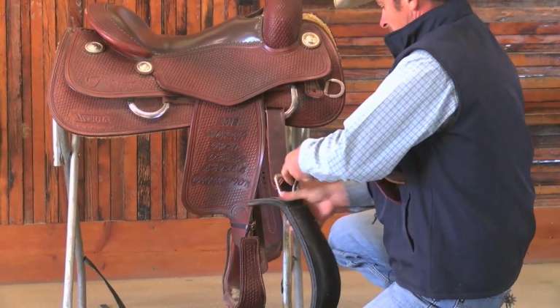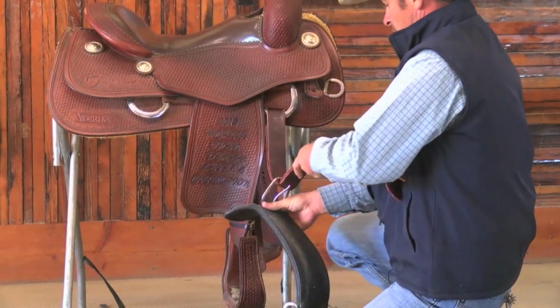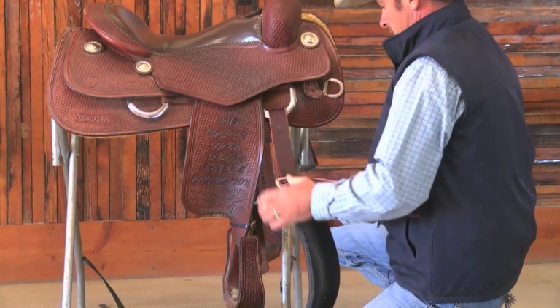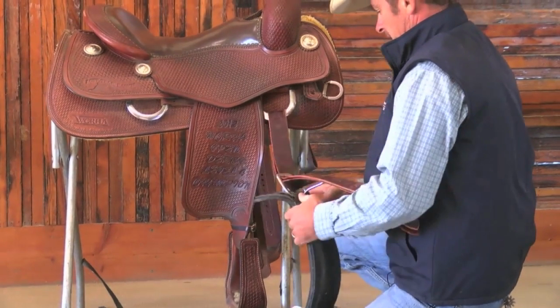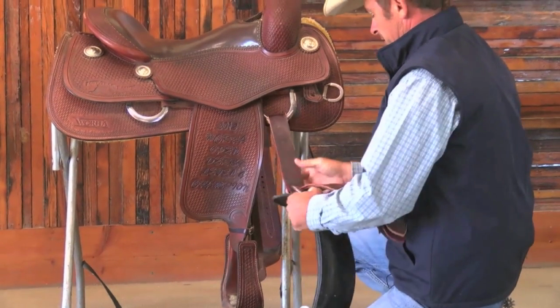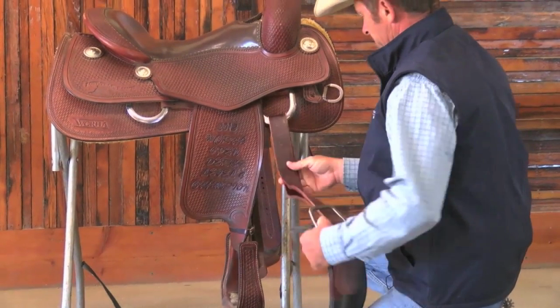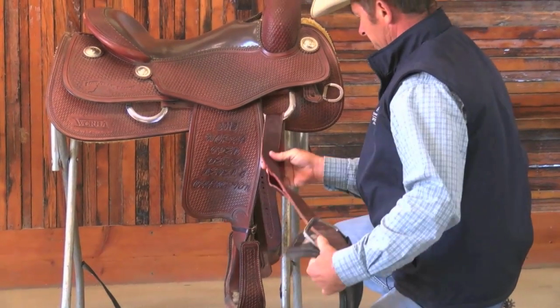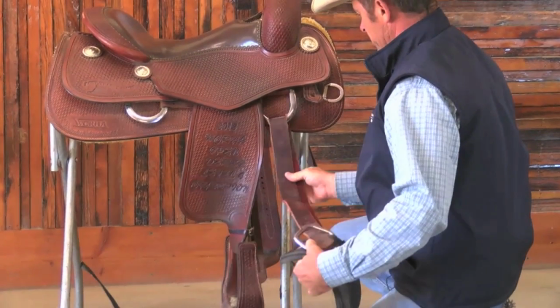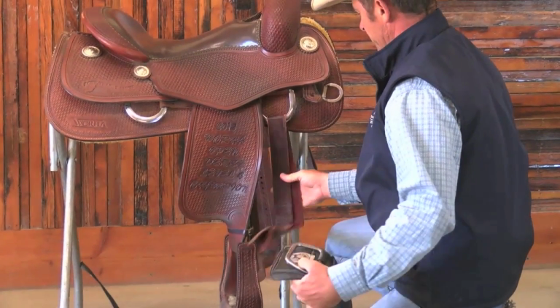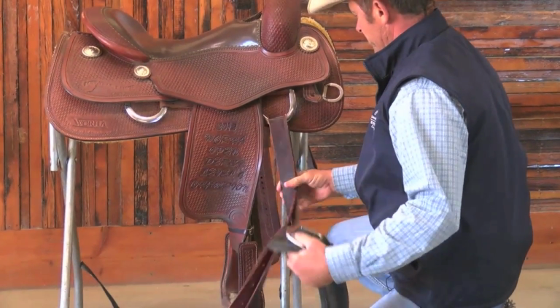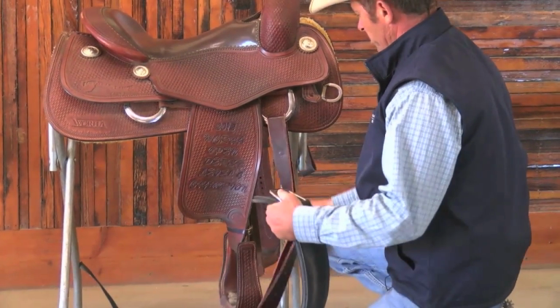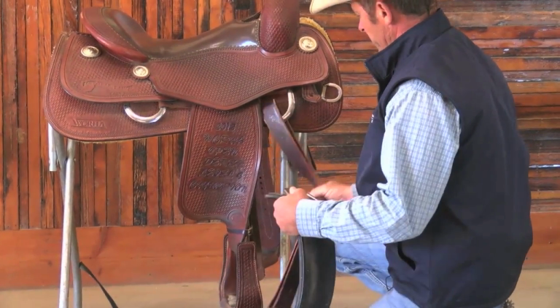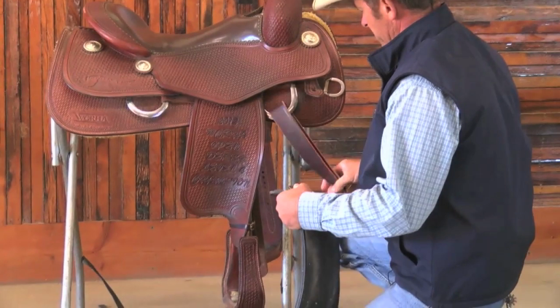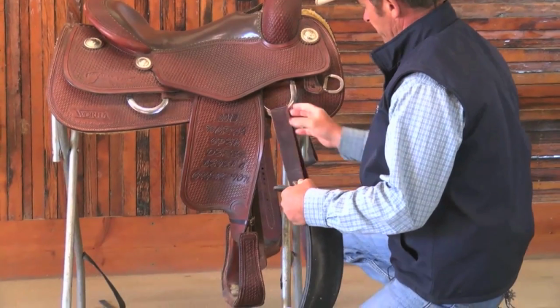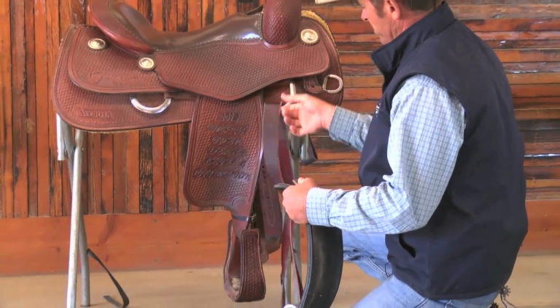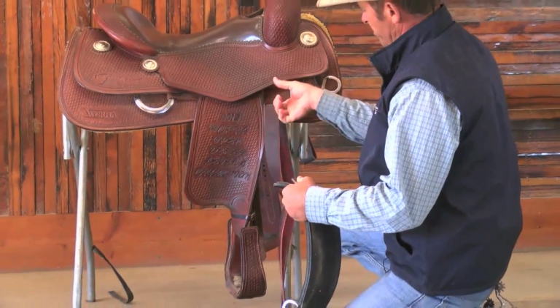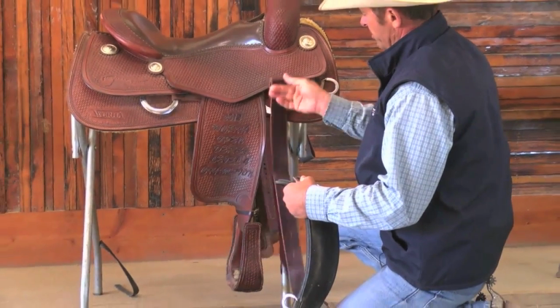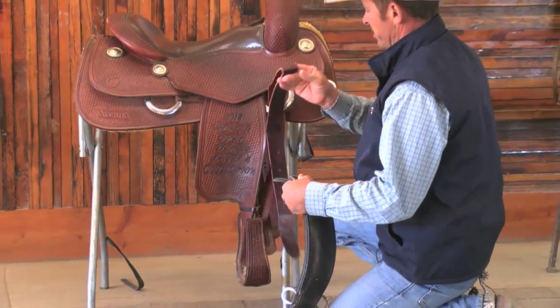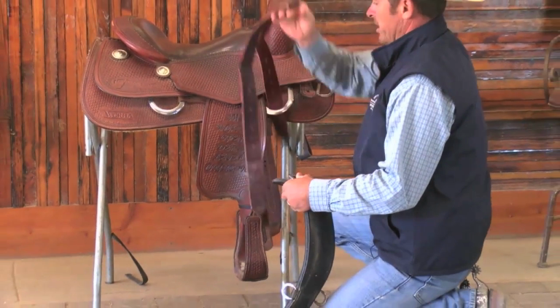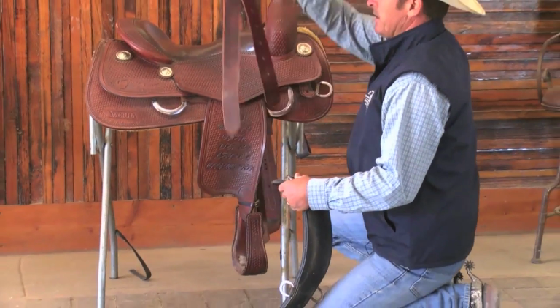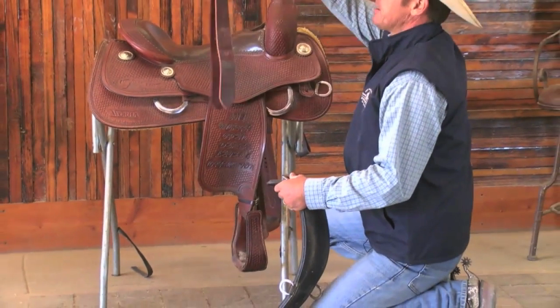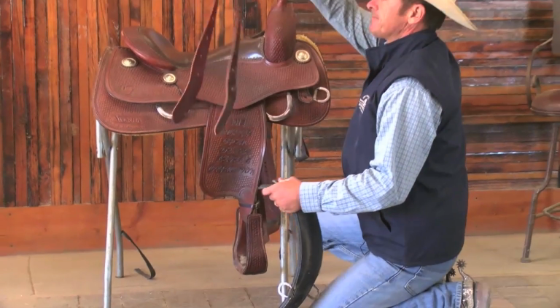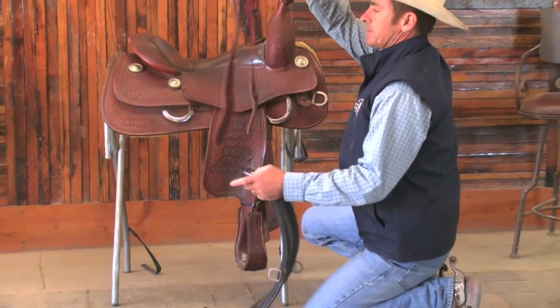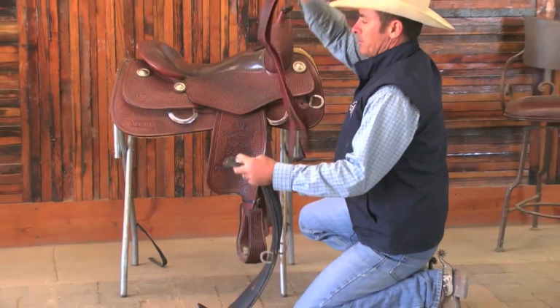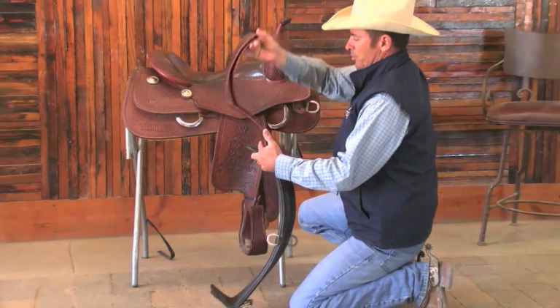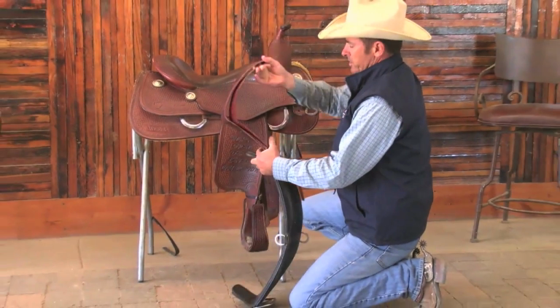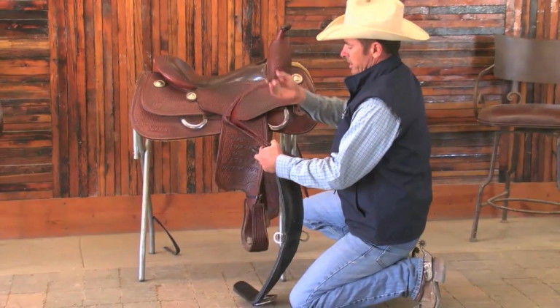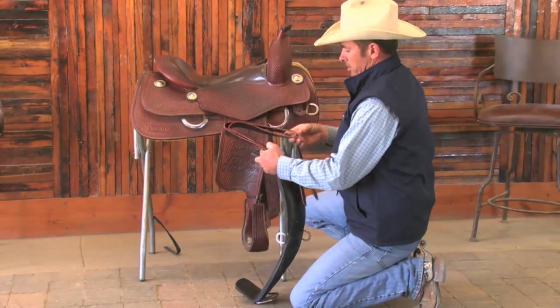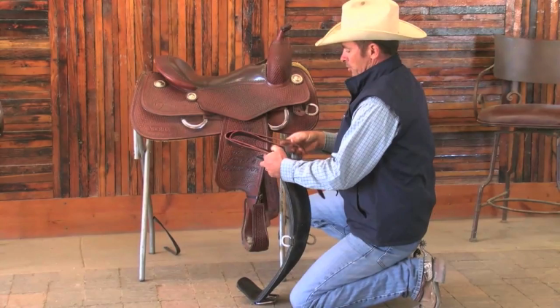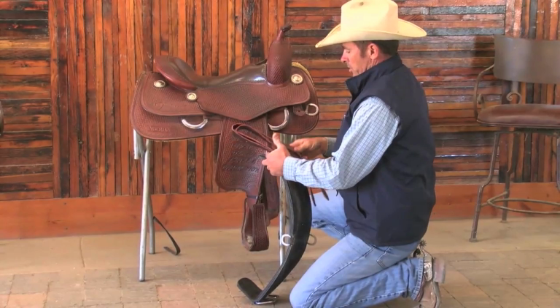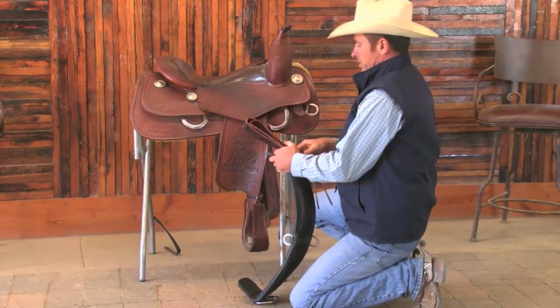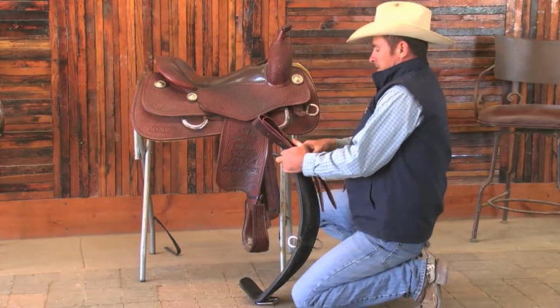The way the half-breed latigo is supposed to work is it puts pressure on a lot more points than that — it's a lot more solid.